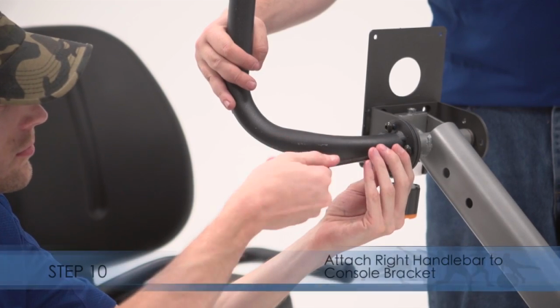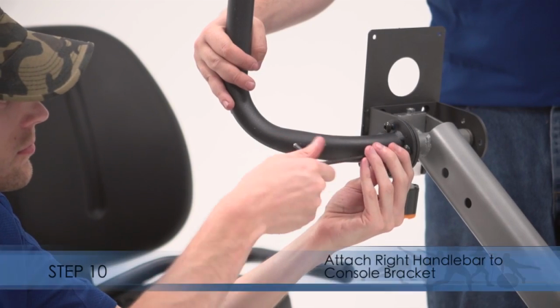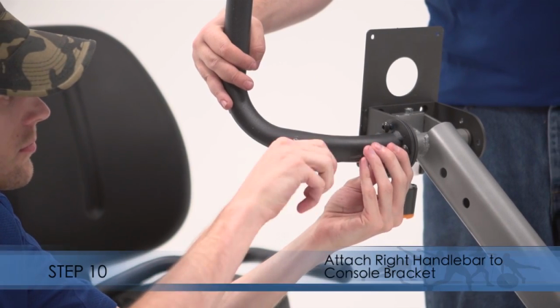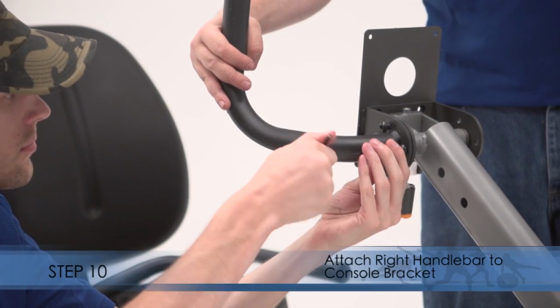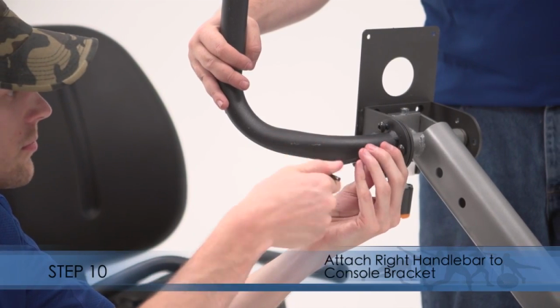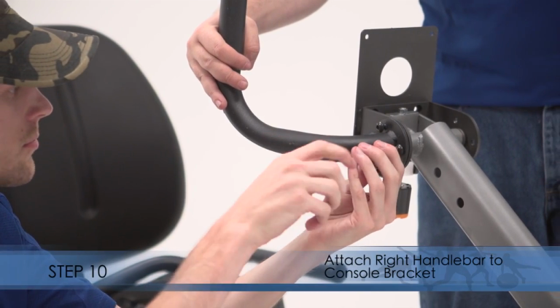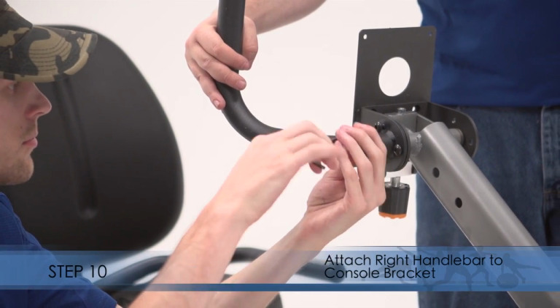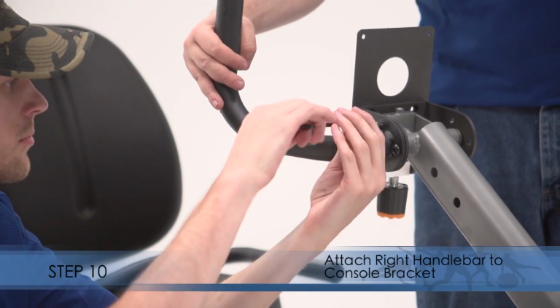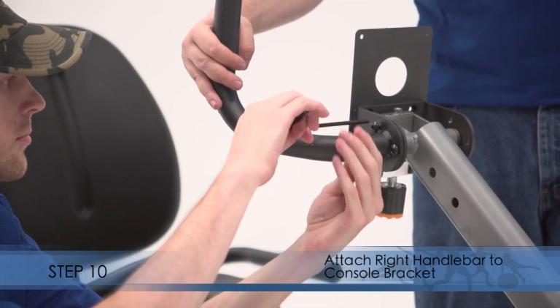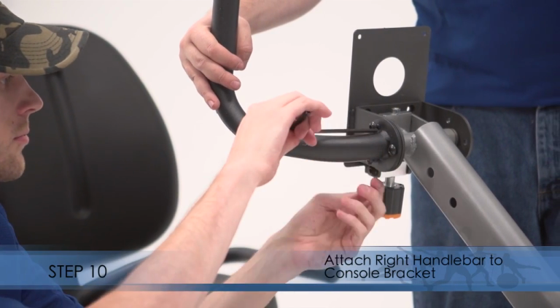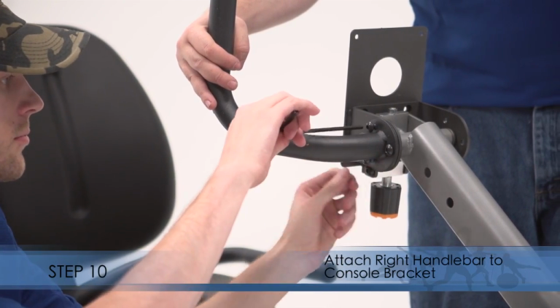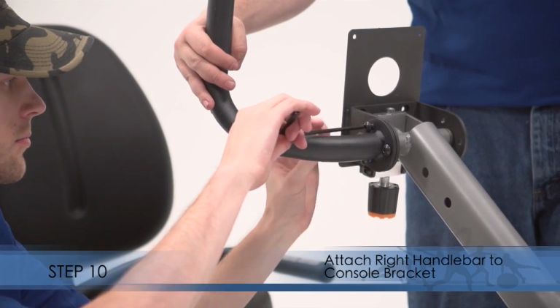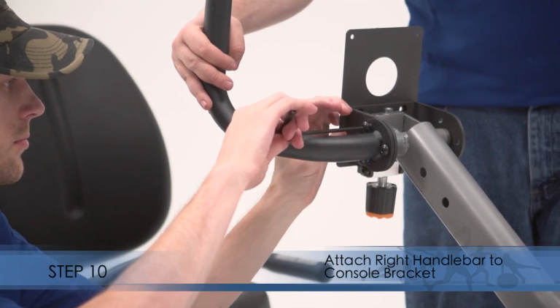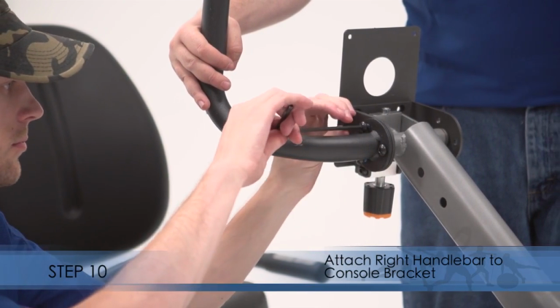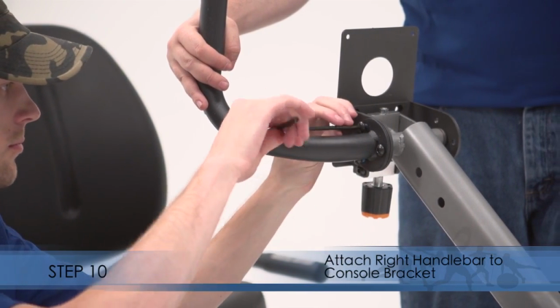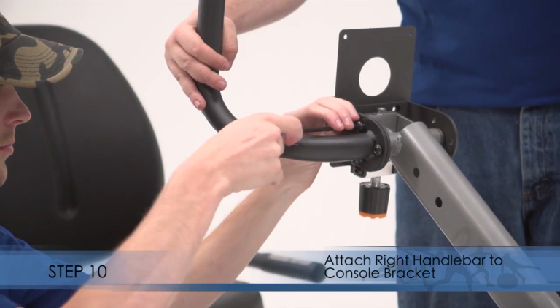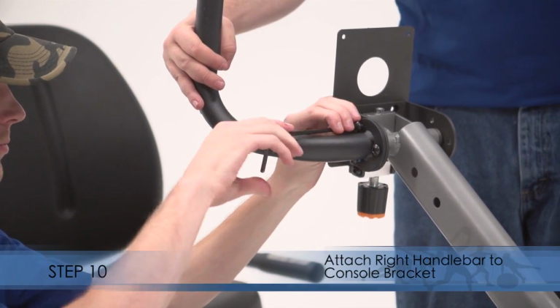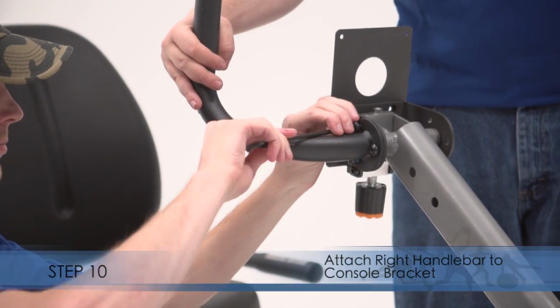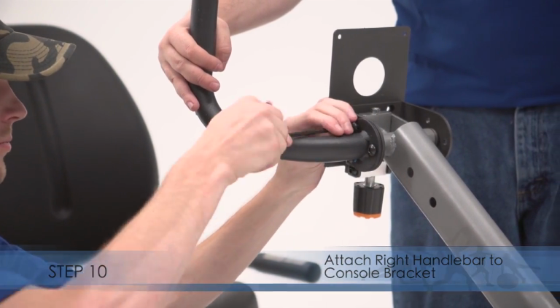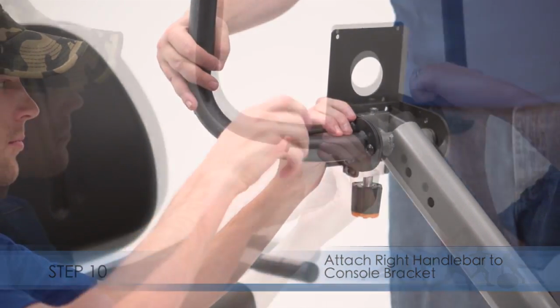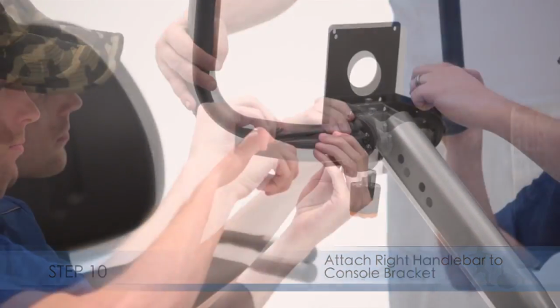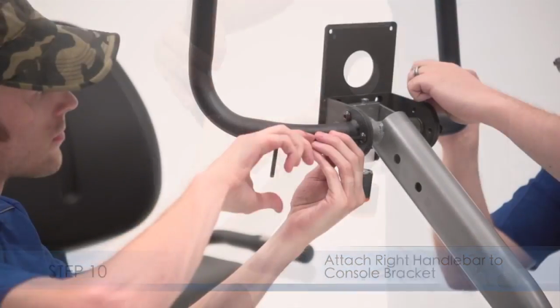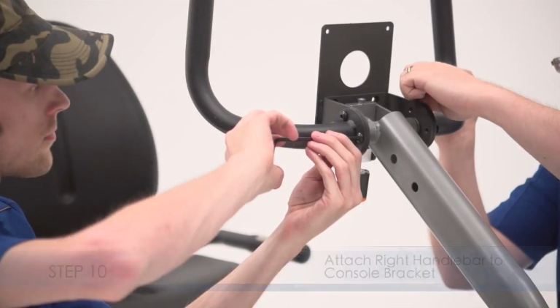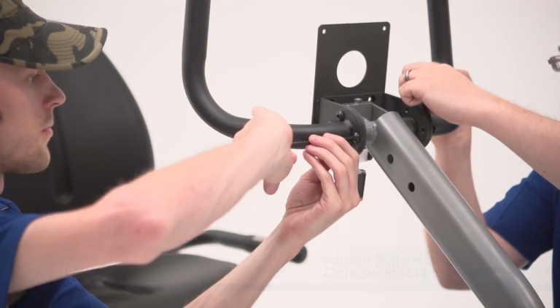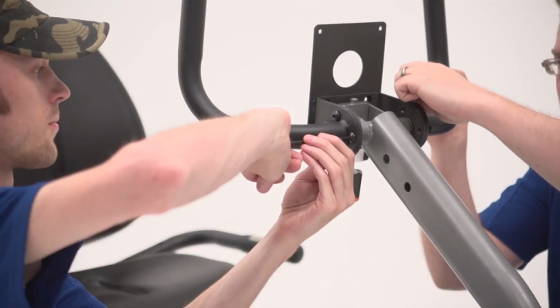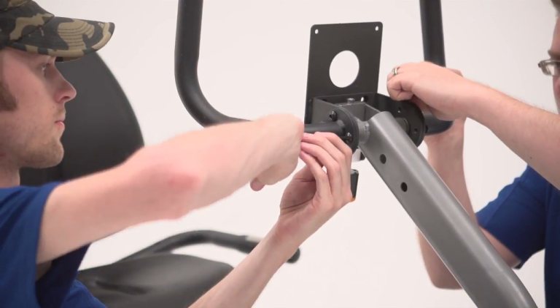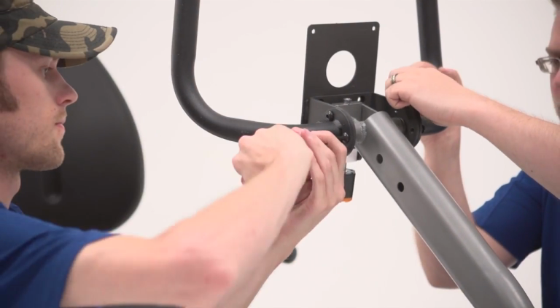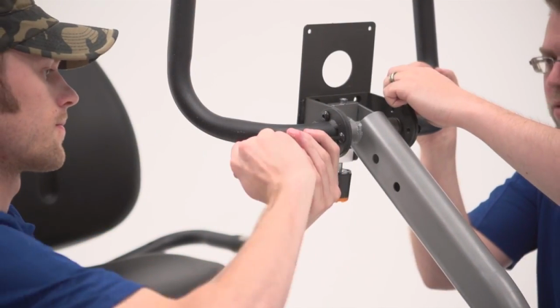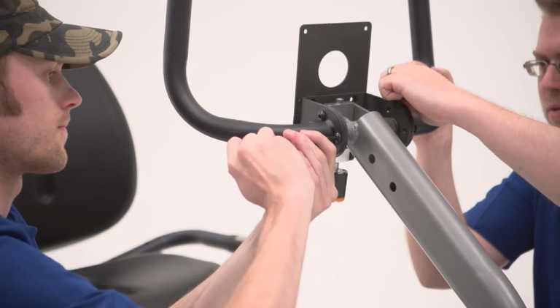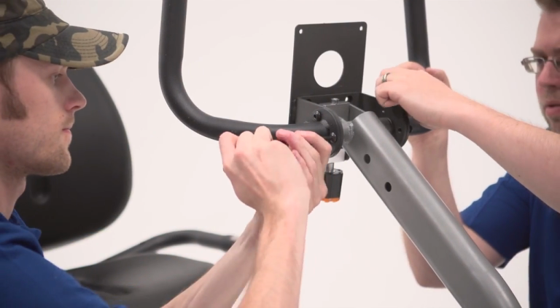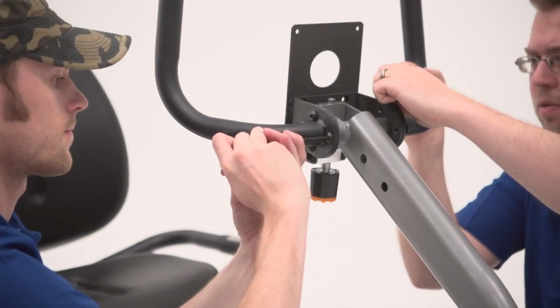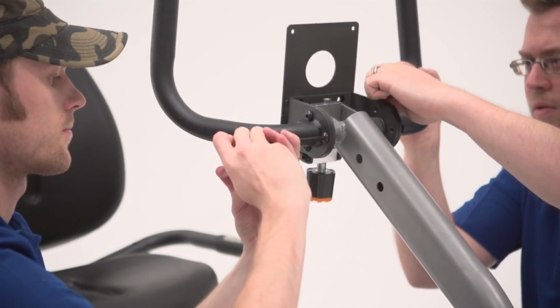Step 10. Attach the right handlebar to the console bracket. Attach the left handlebar in the same way.